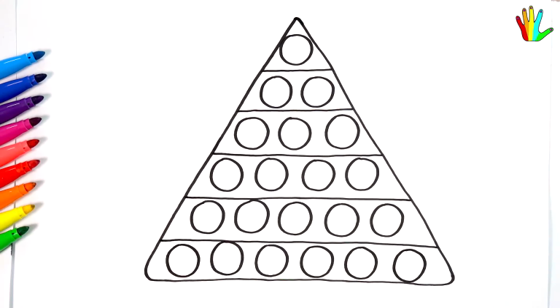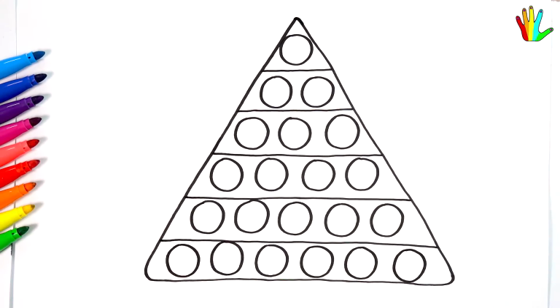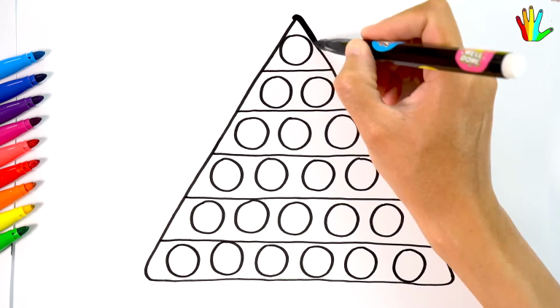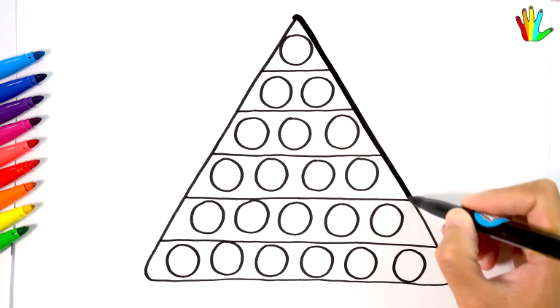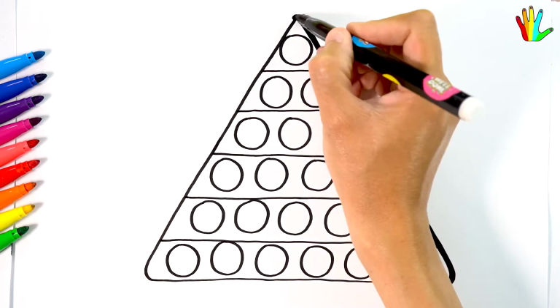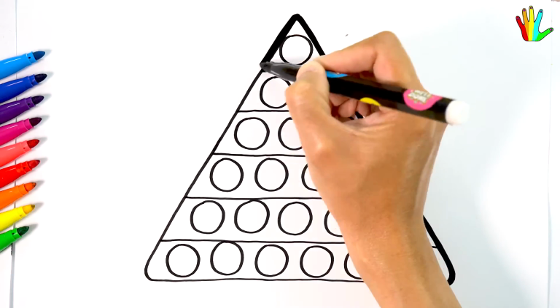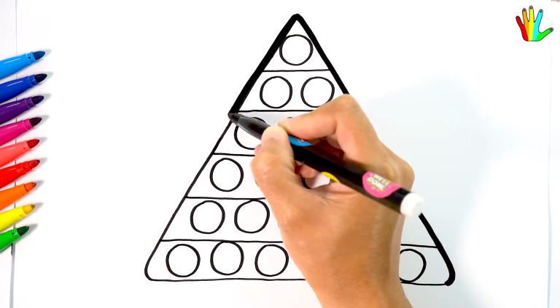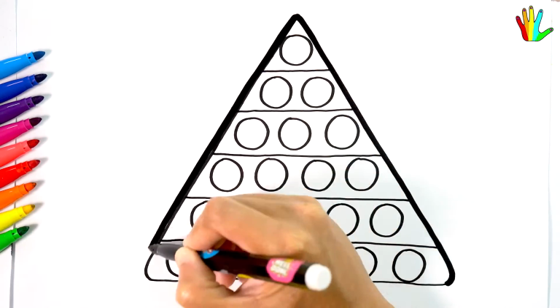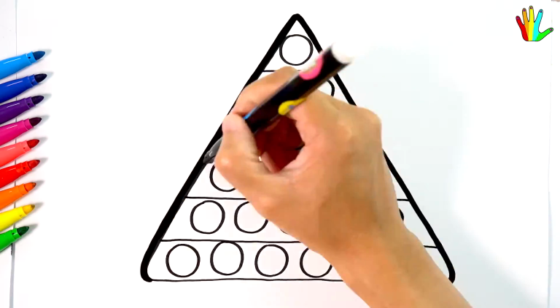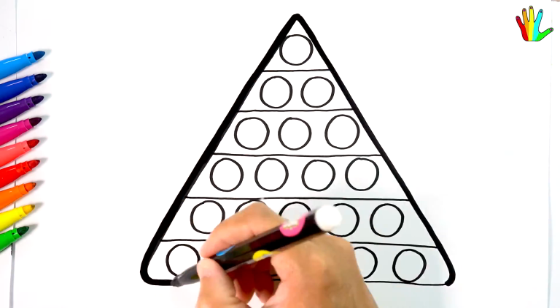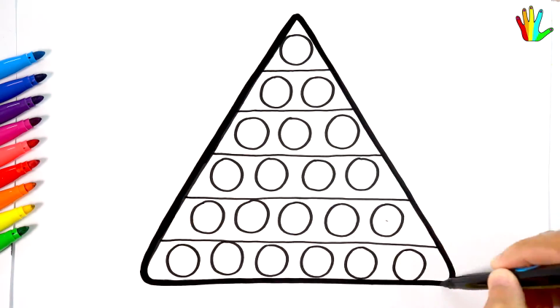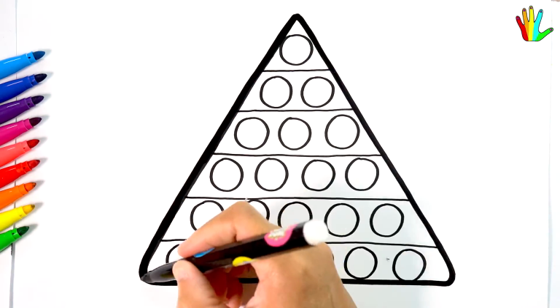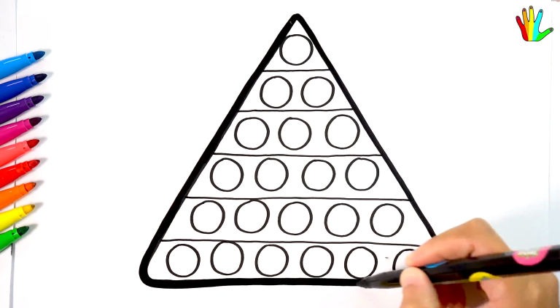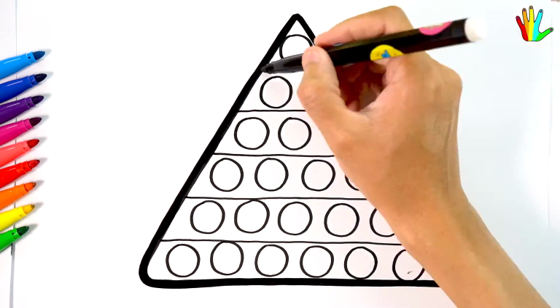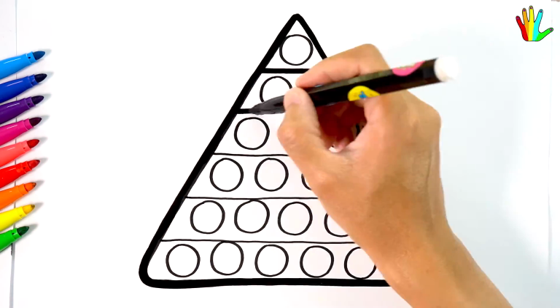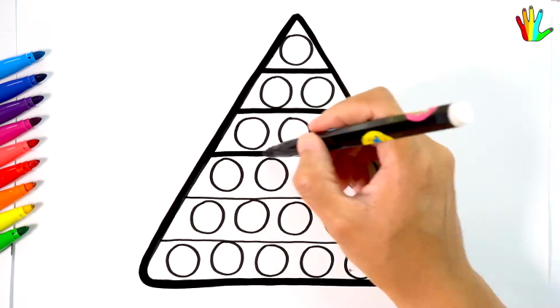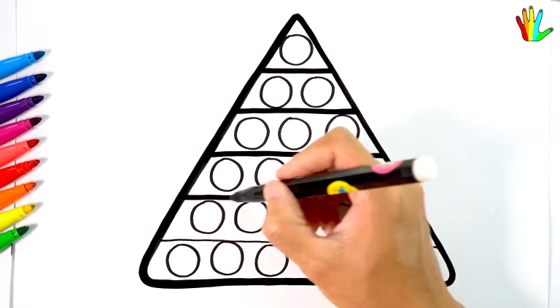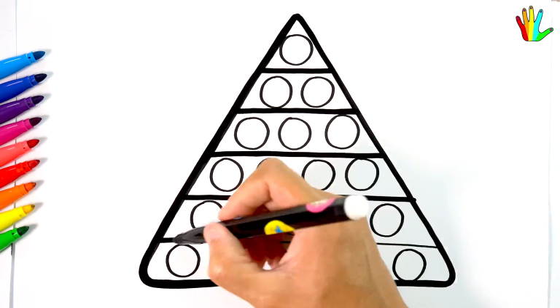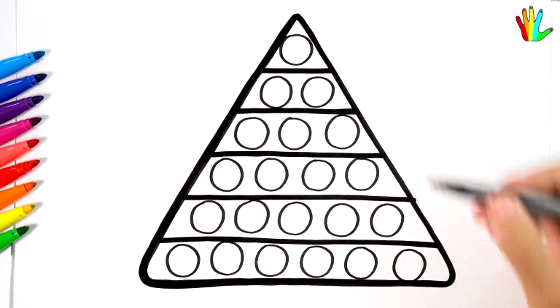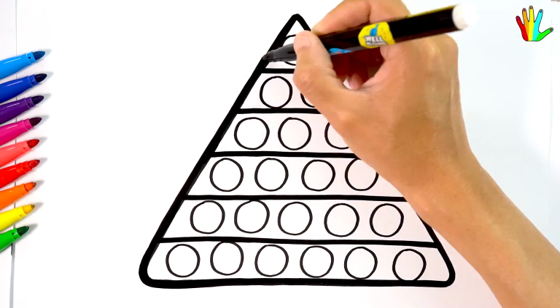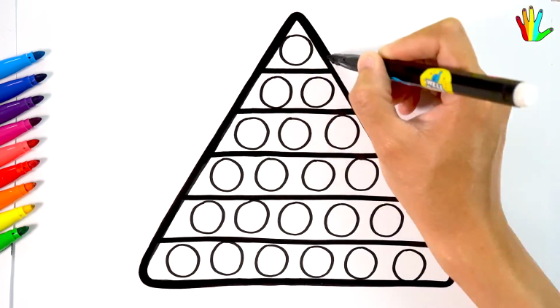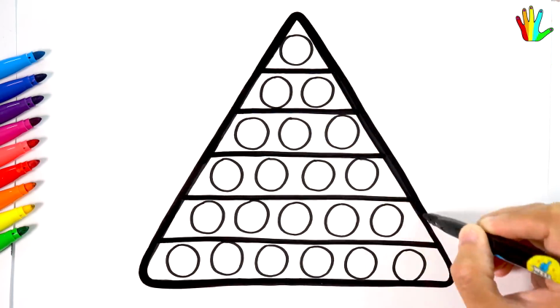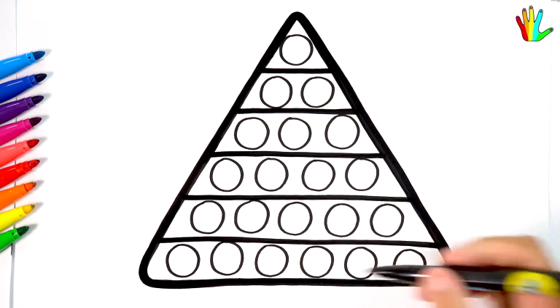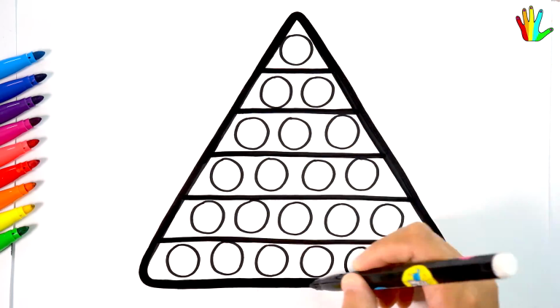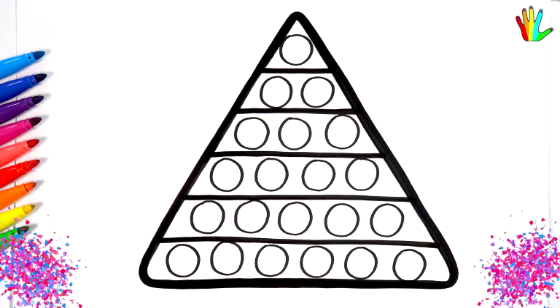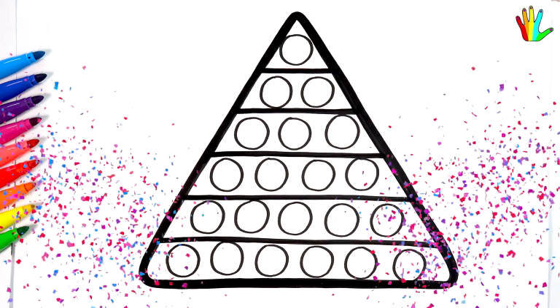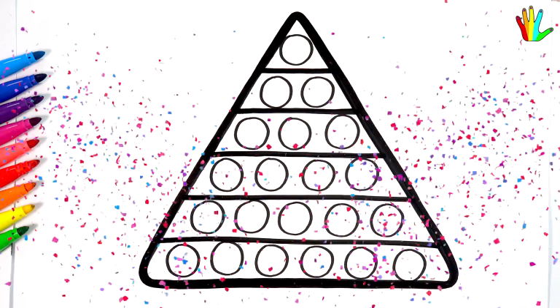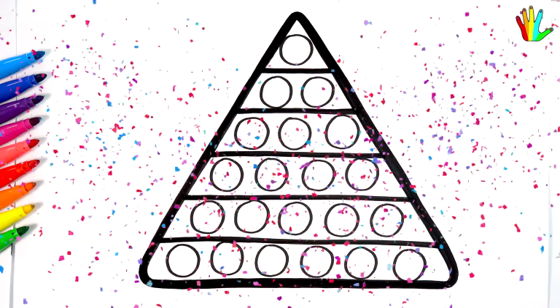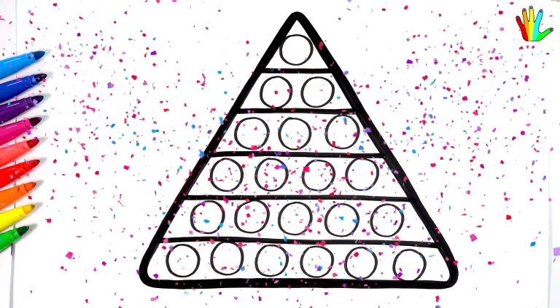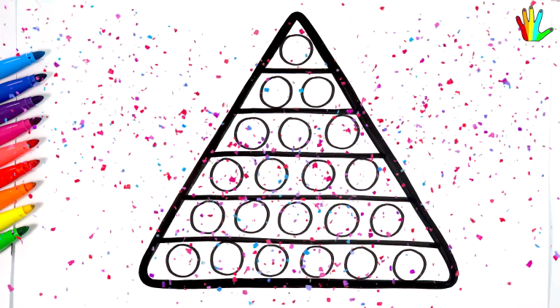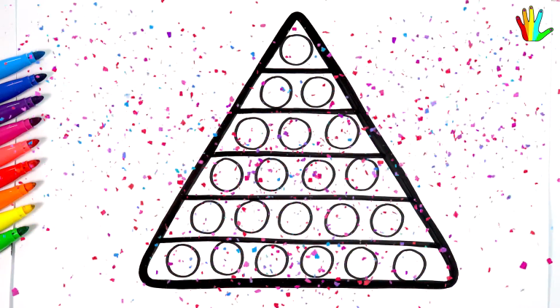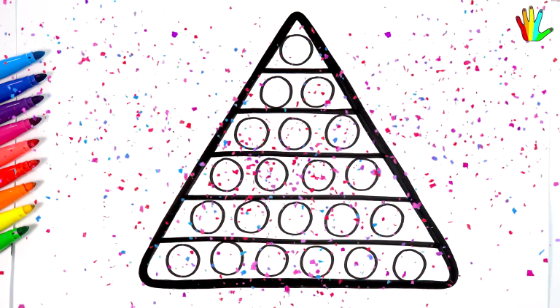Now I will use this black pen and bold my drawing. Wow, it's so cute.